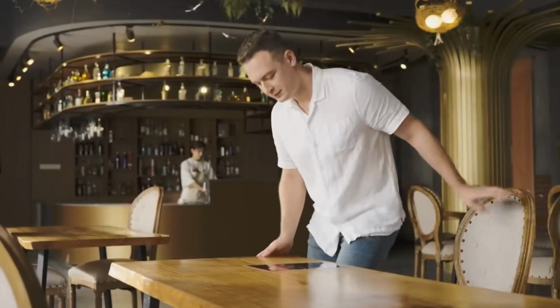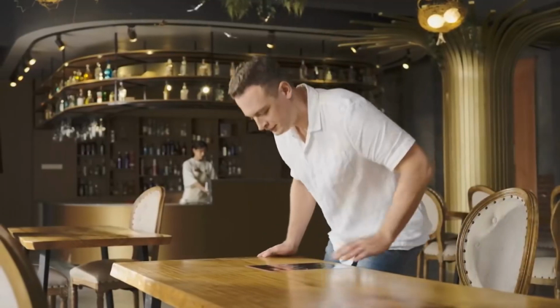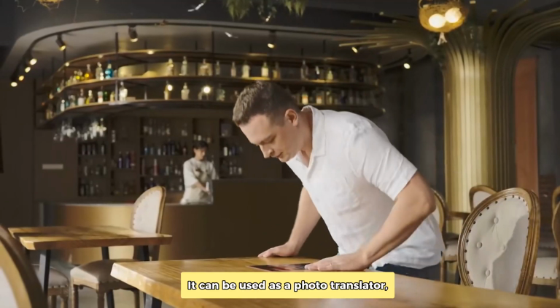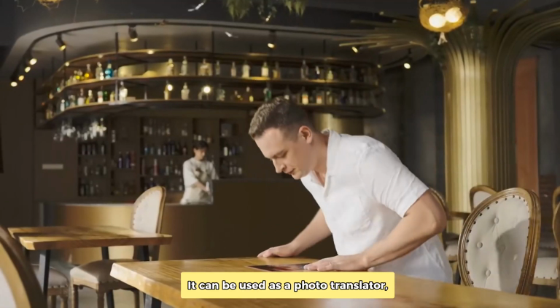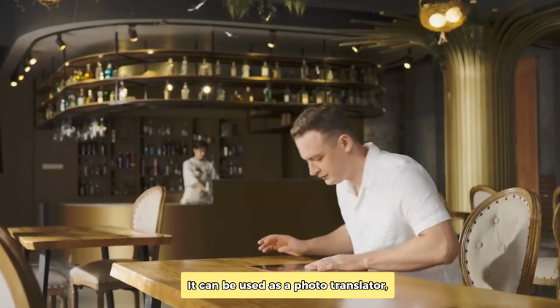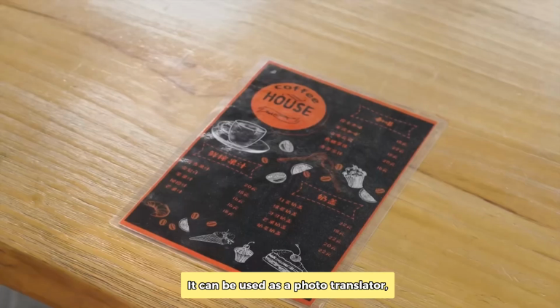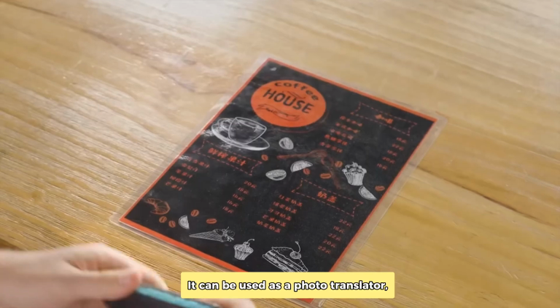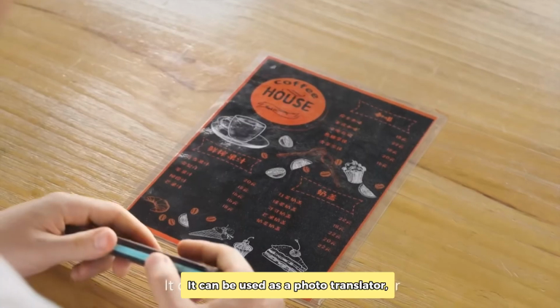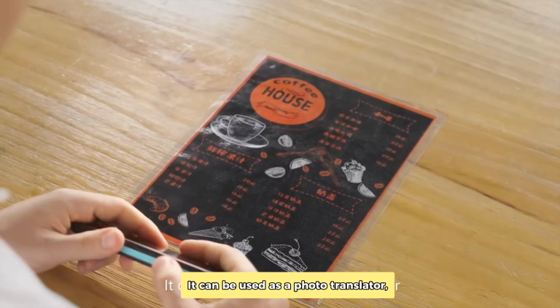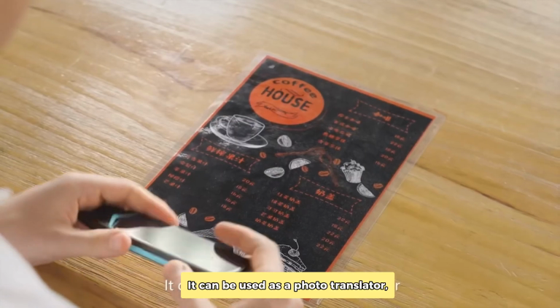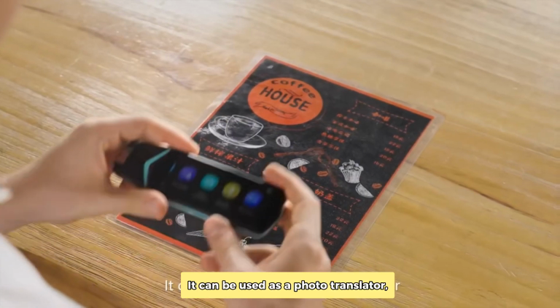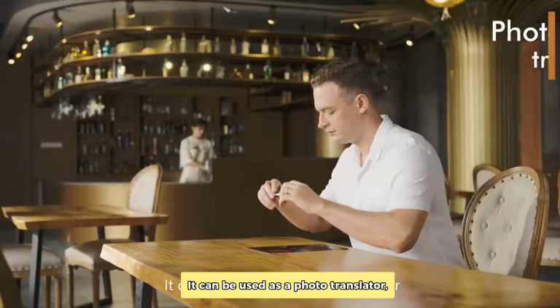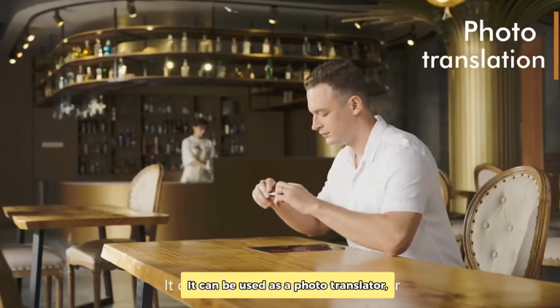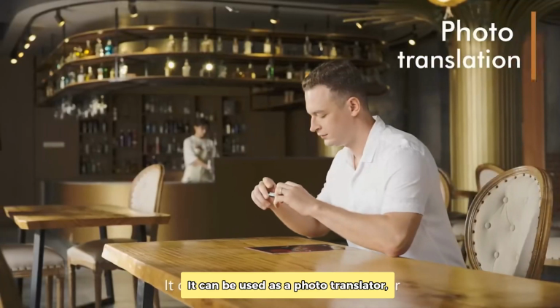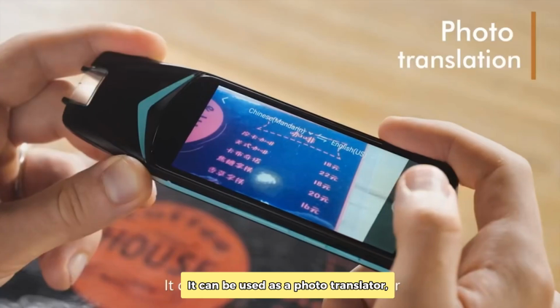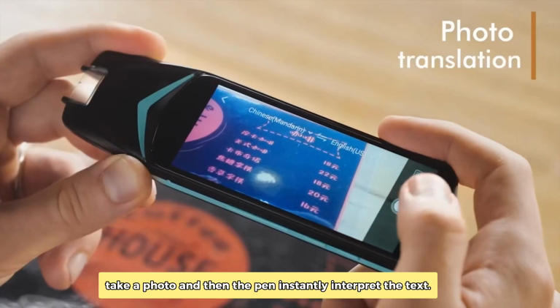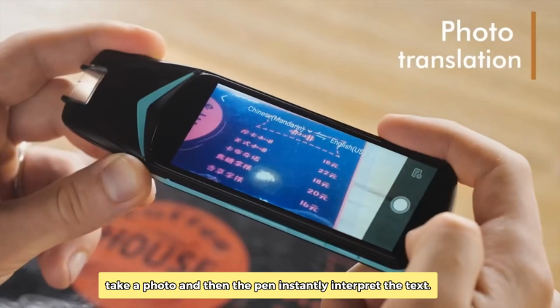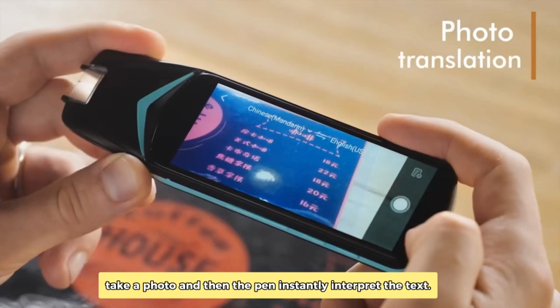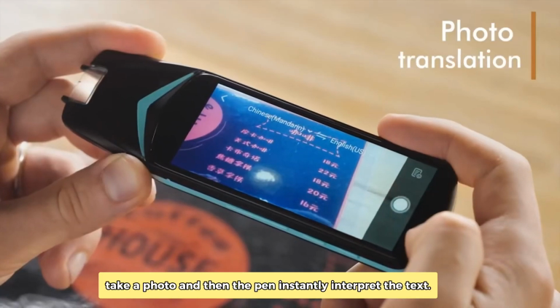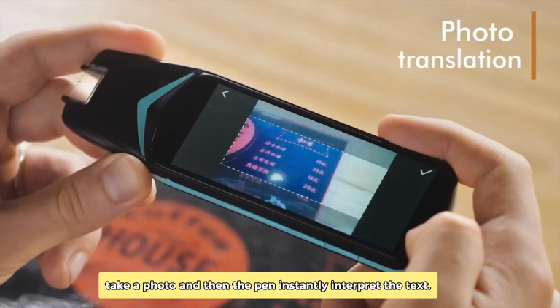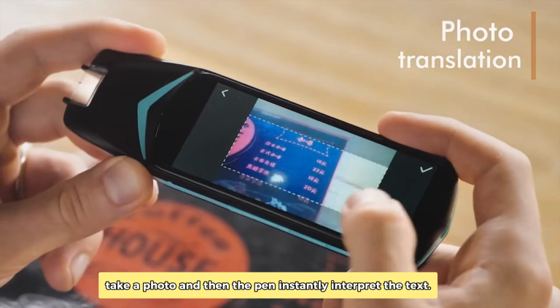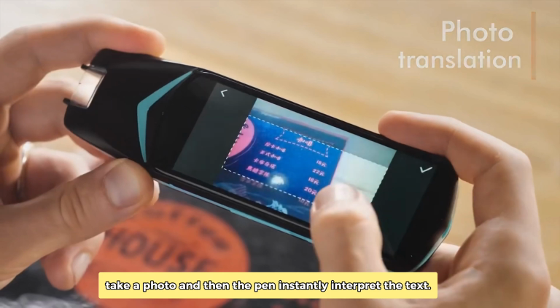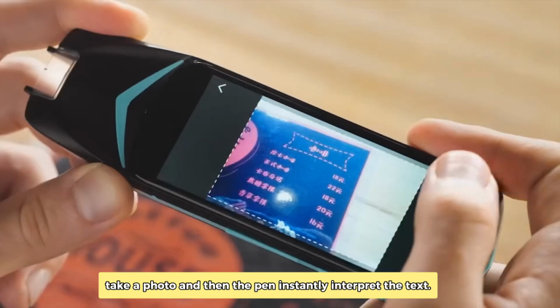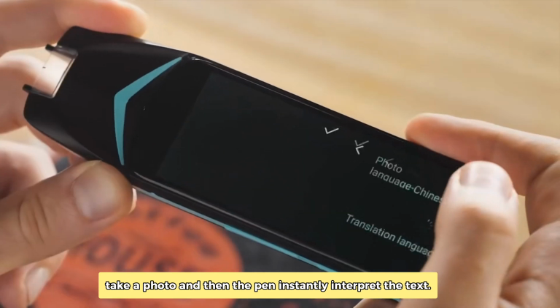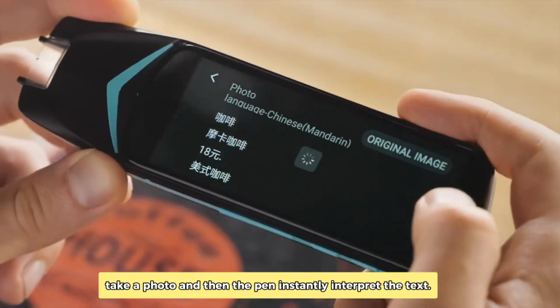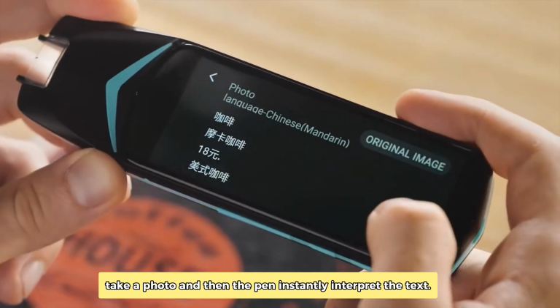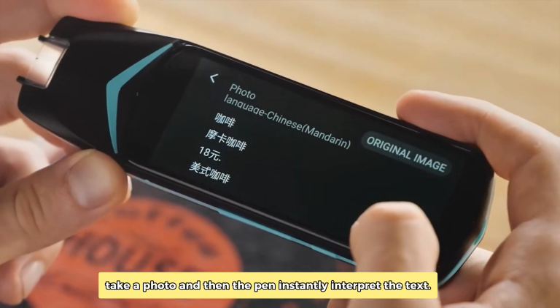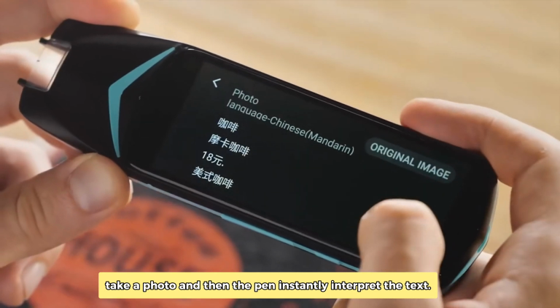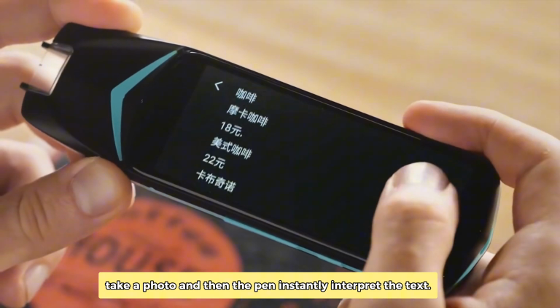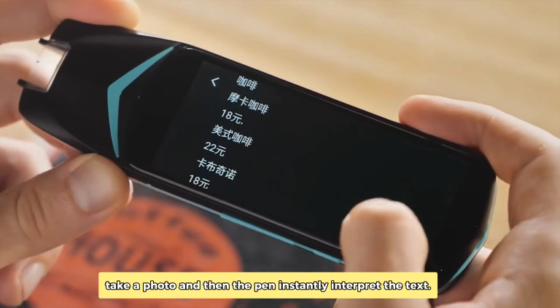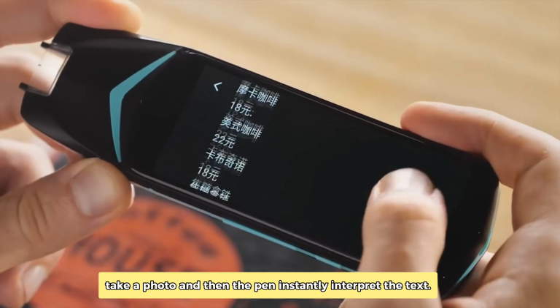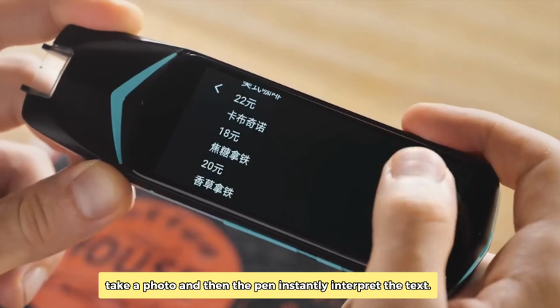It can be used as a photo translator. Take a photo and then the pen instantly interprets the text.